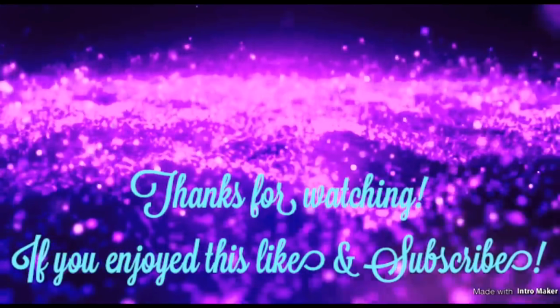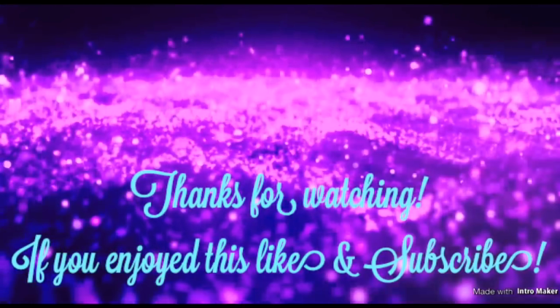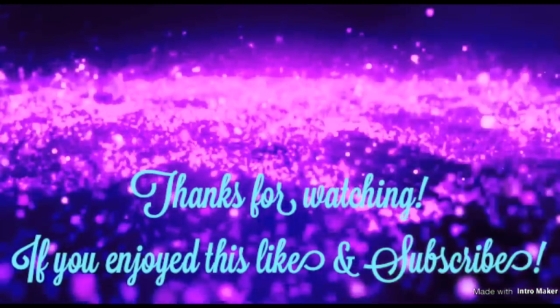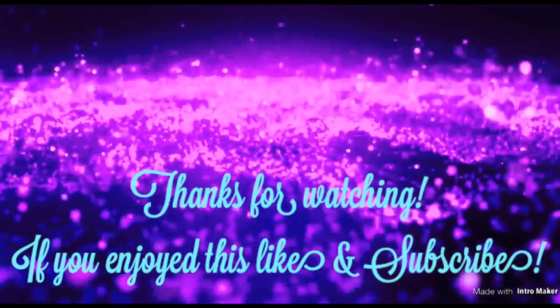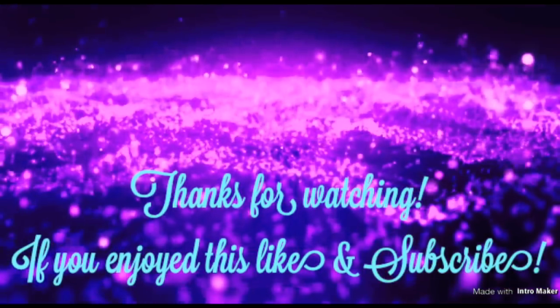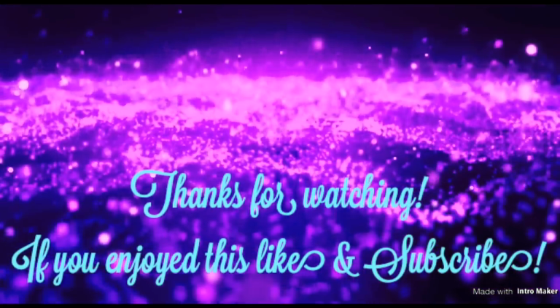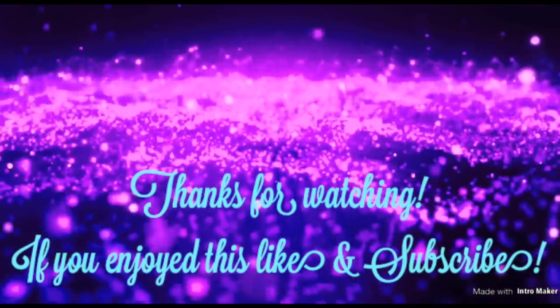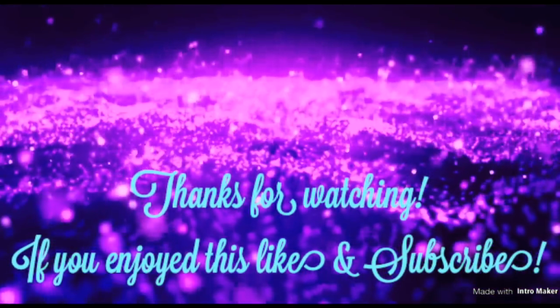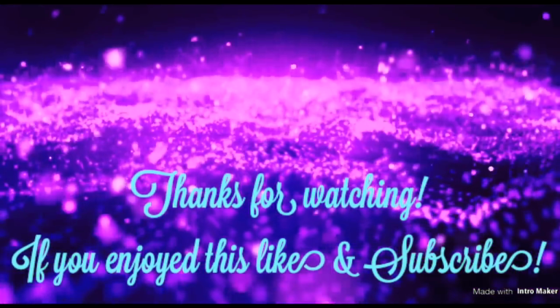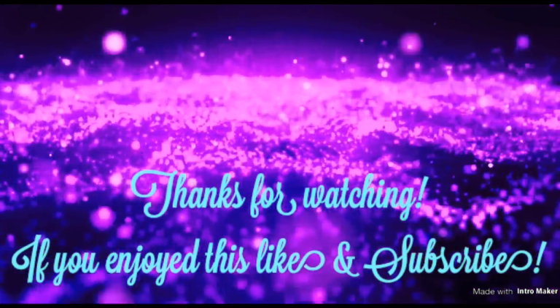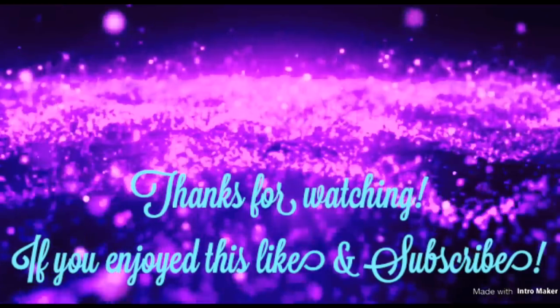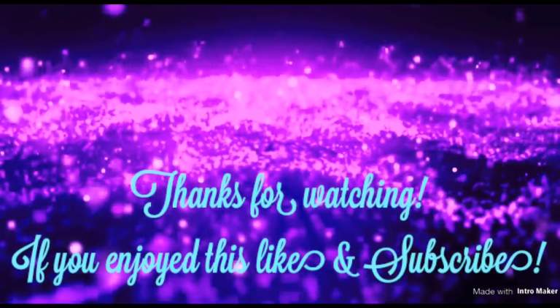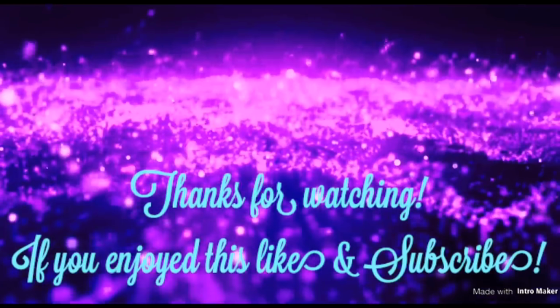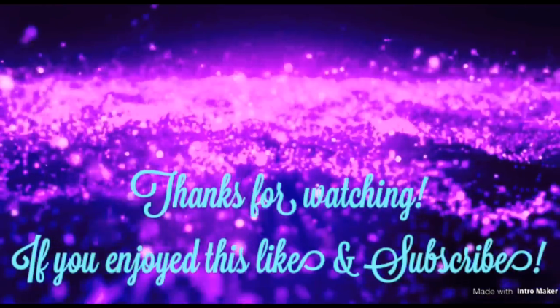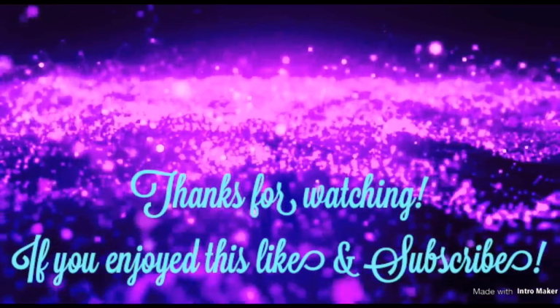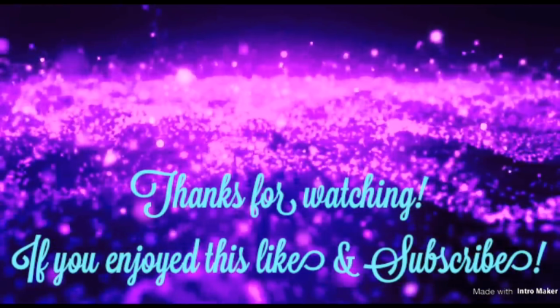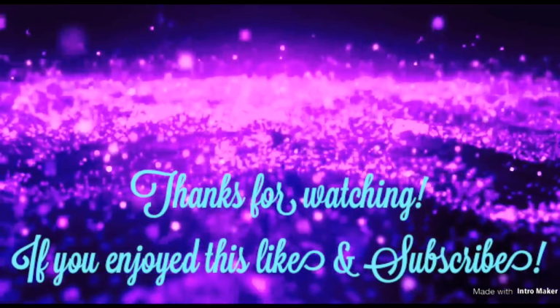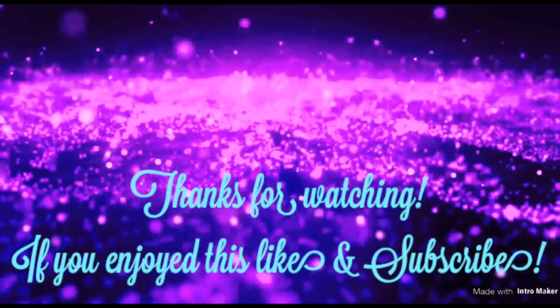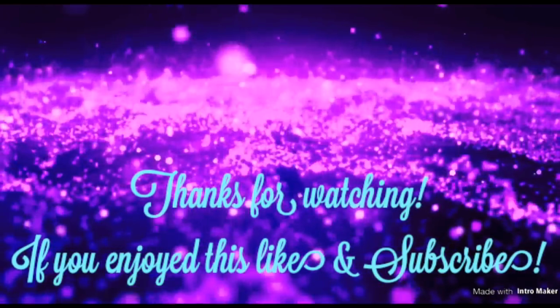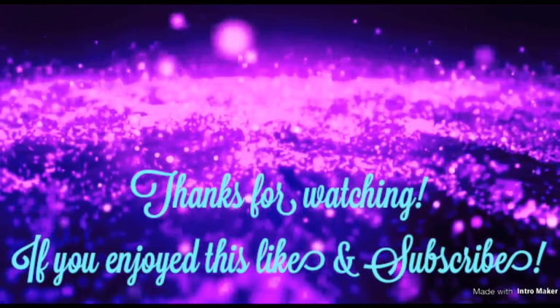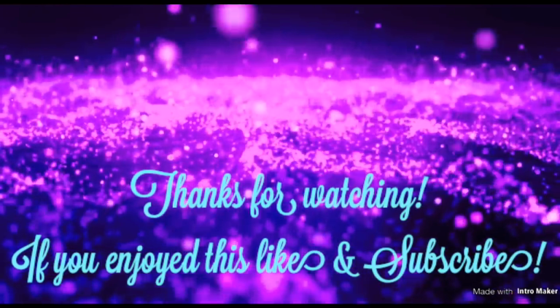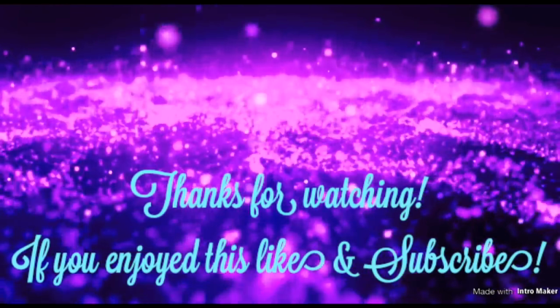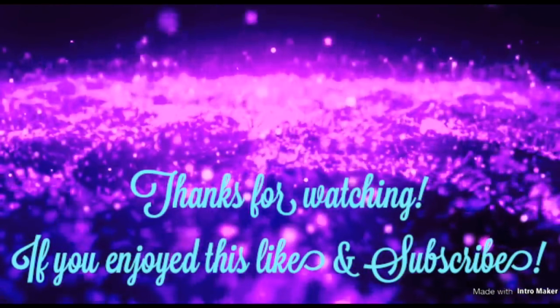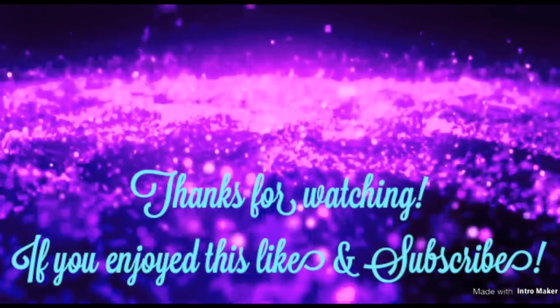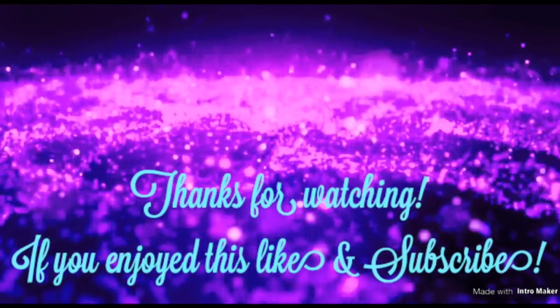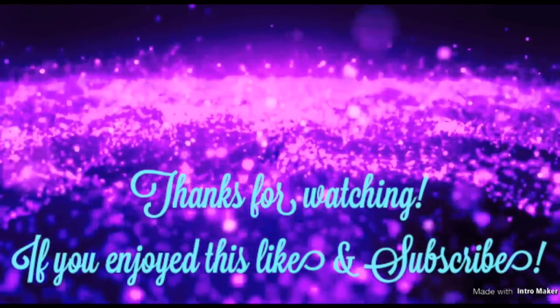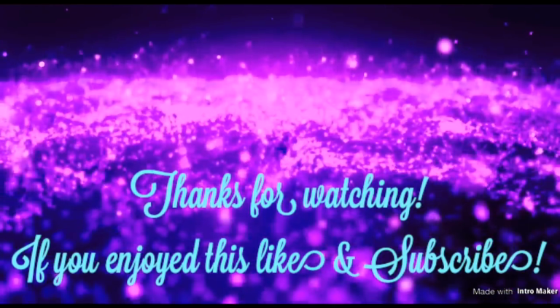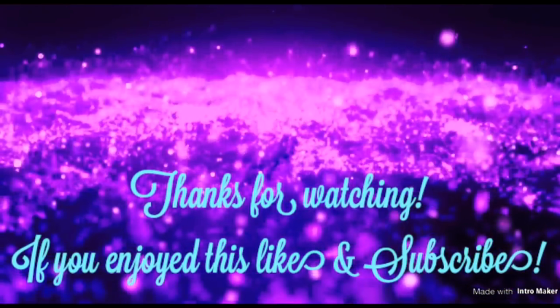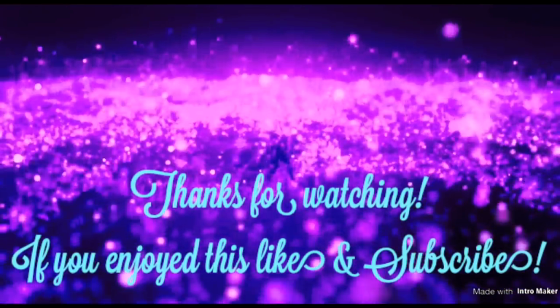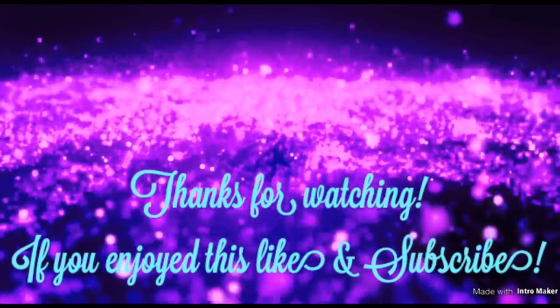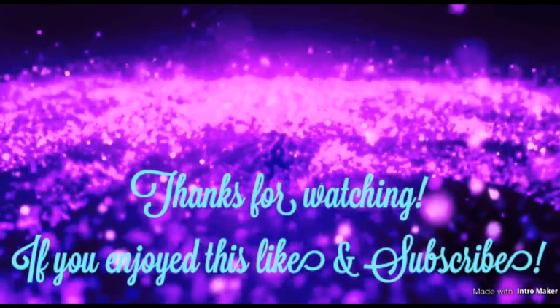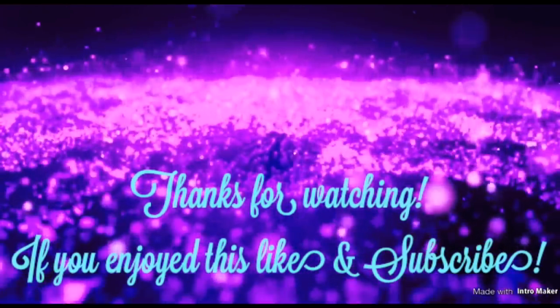Thanks for watching! Like and subscribe if you'd like to see more, and drop me a comment if you have any questions.